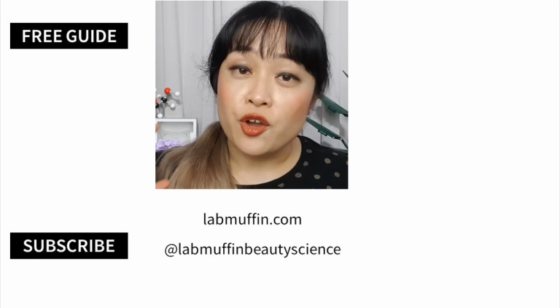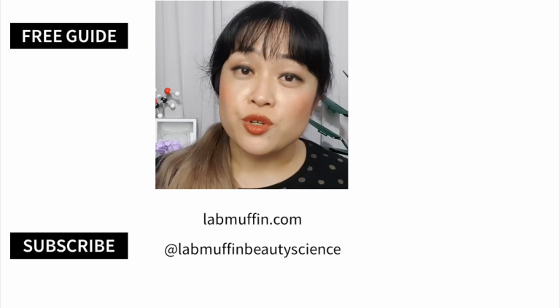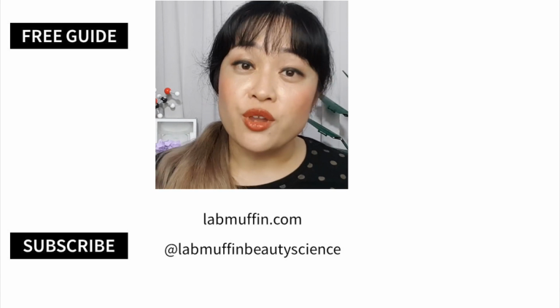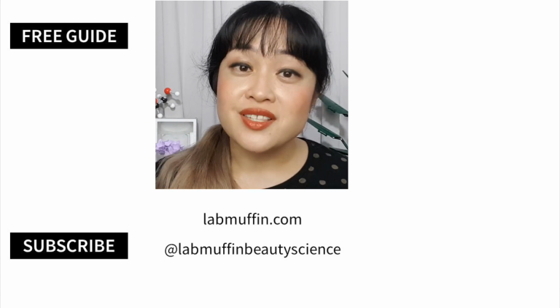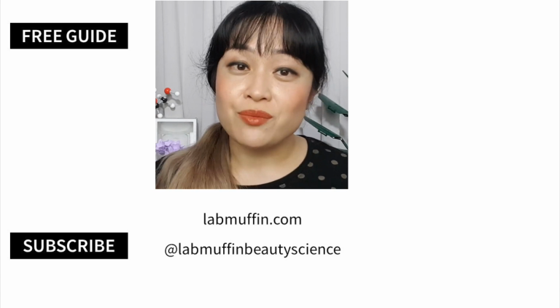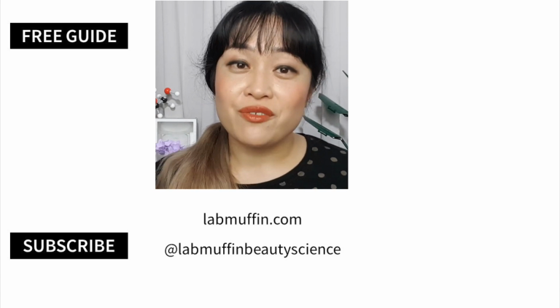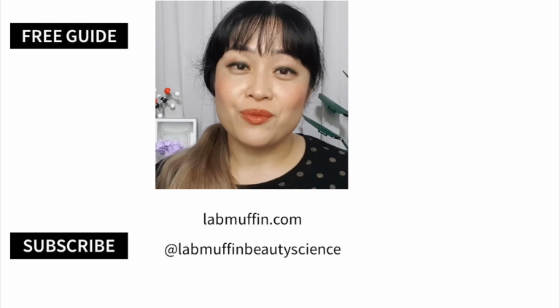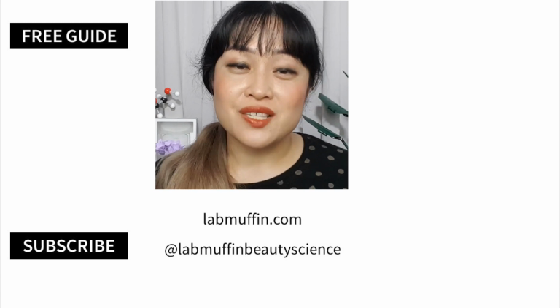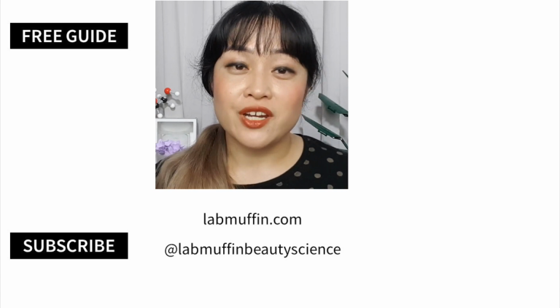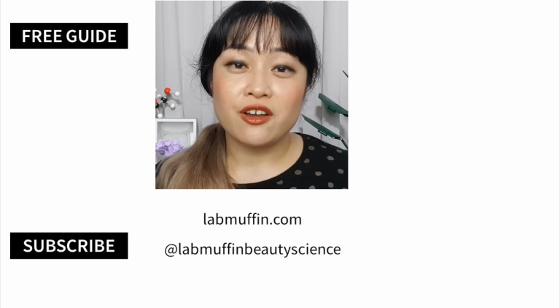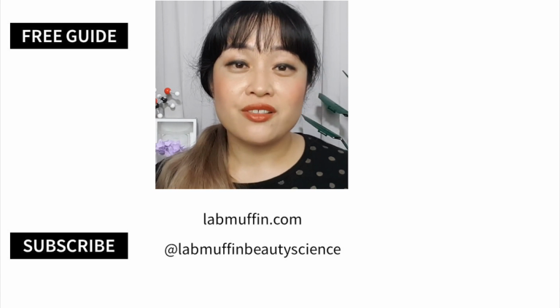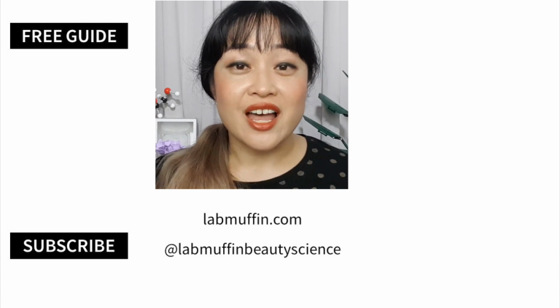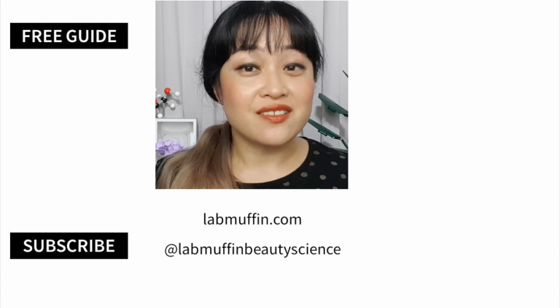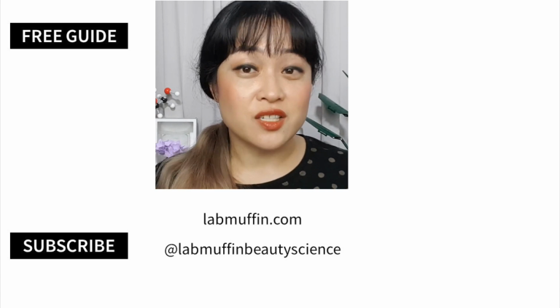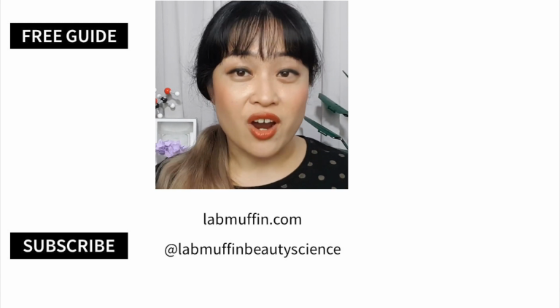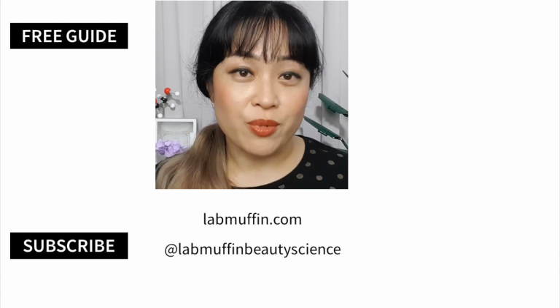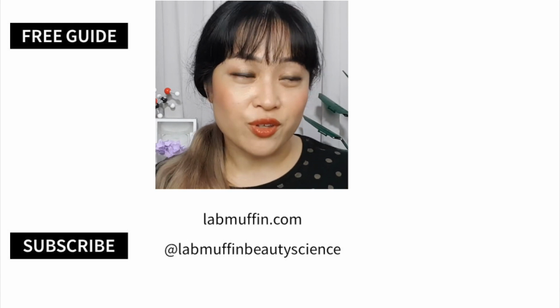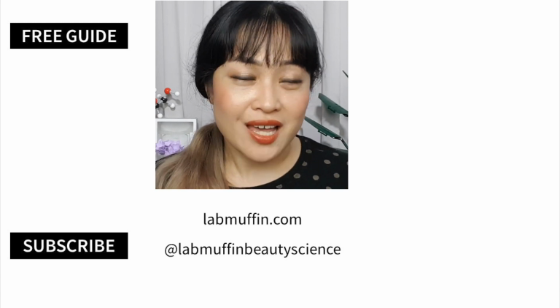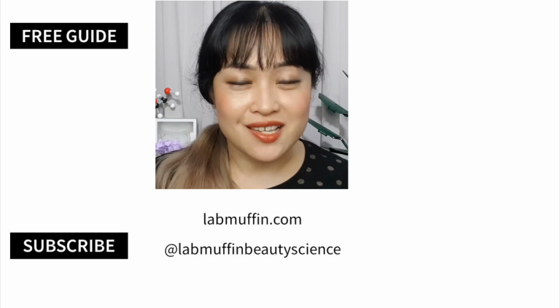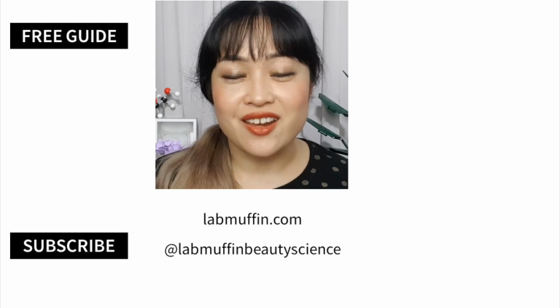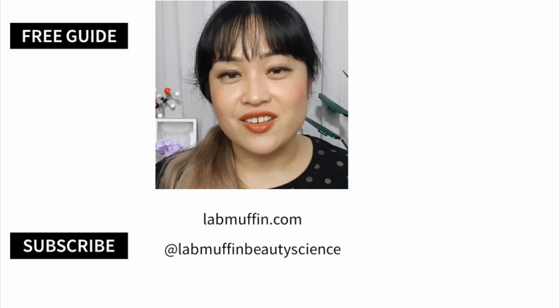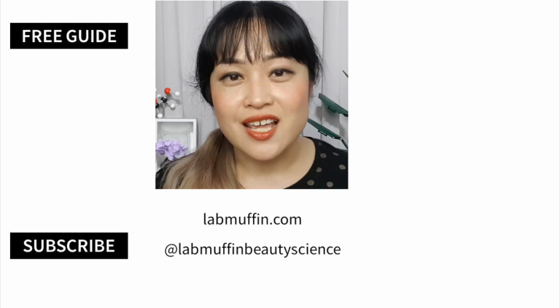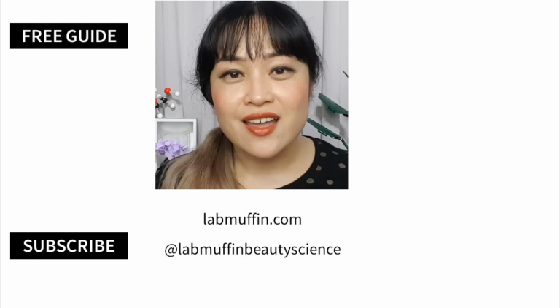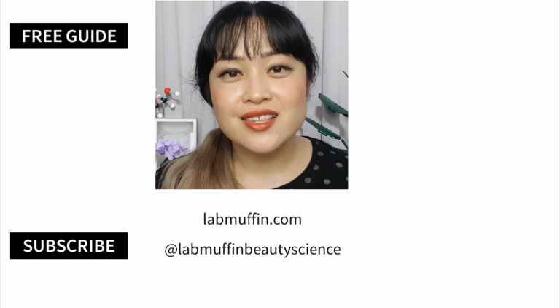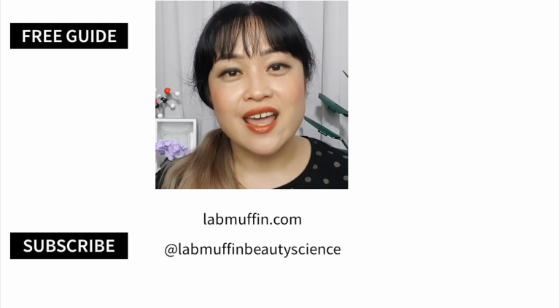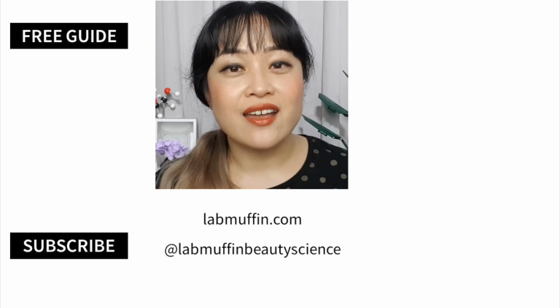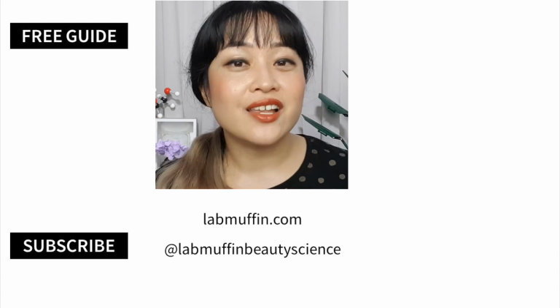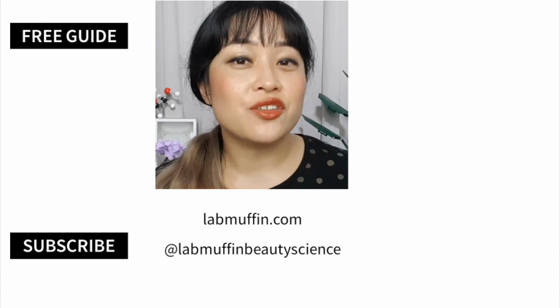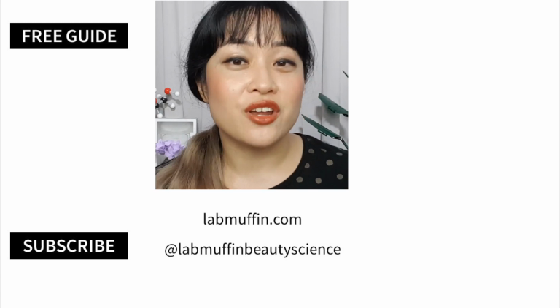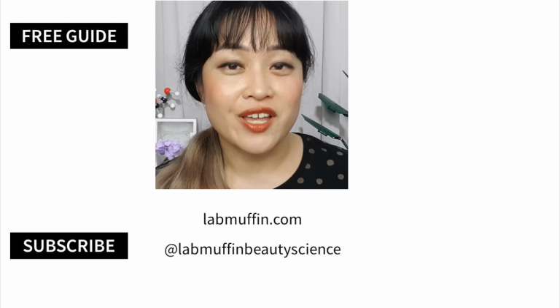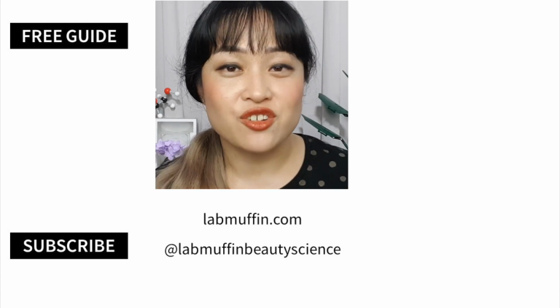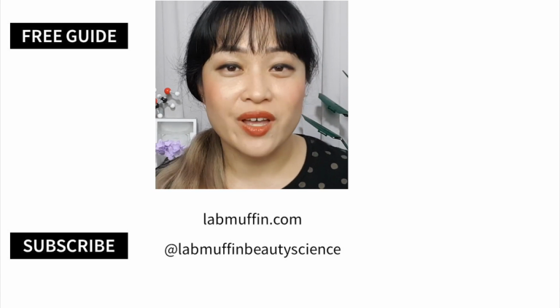I hope you learned something from this video. Like and subscribe if you like skincare and science, and click the notification bell.